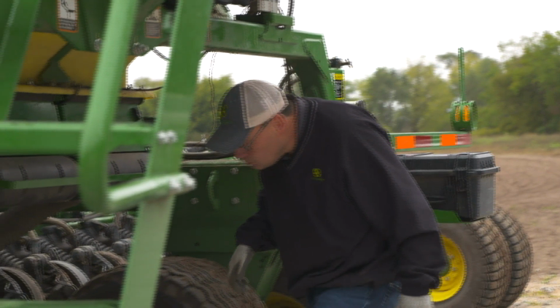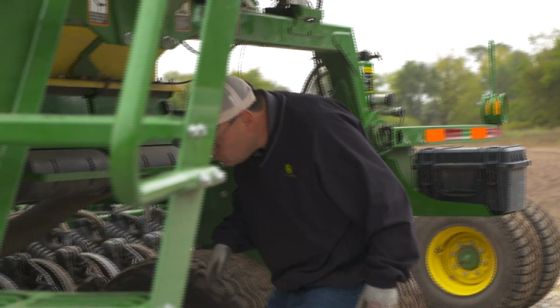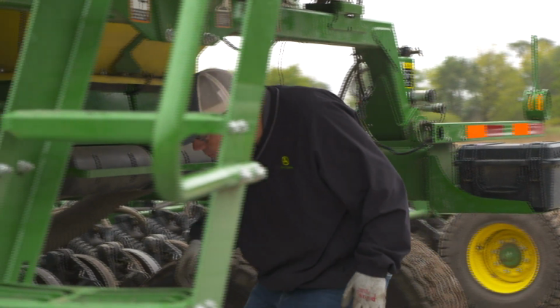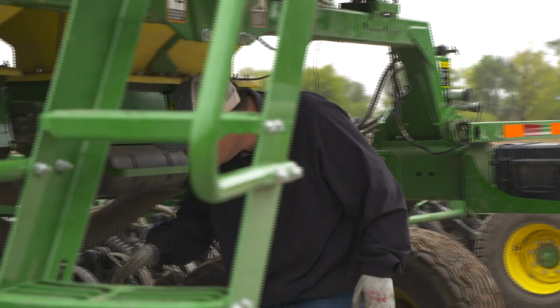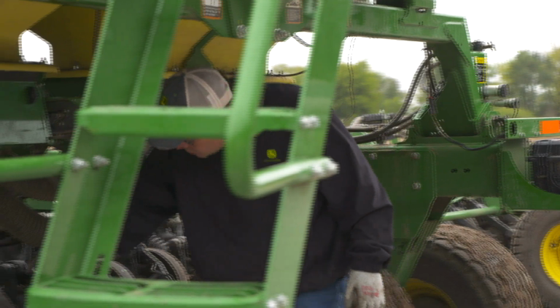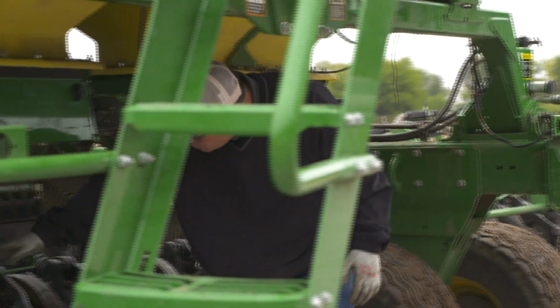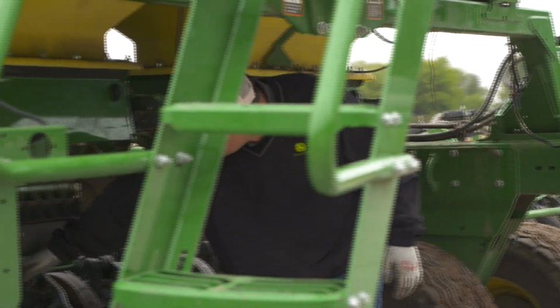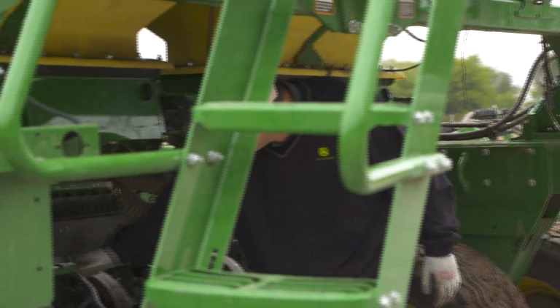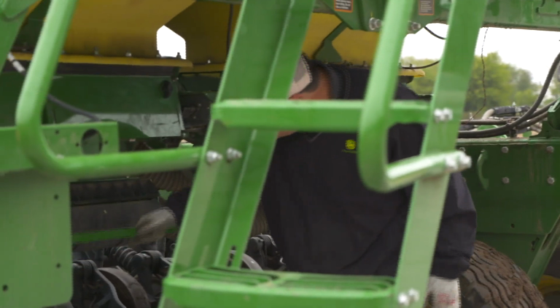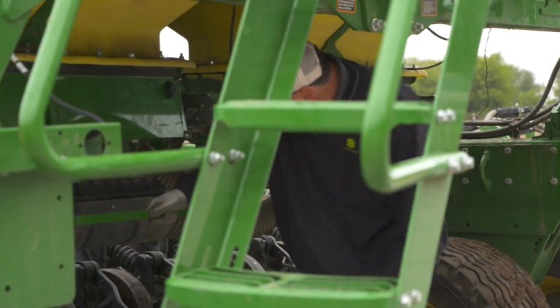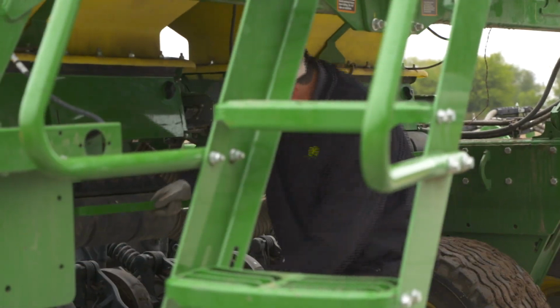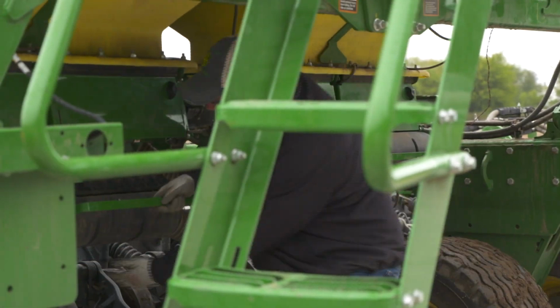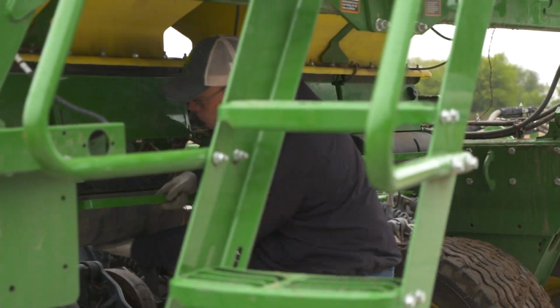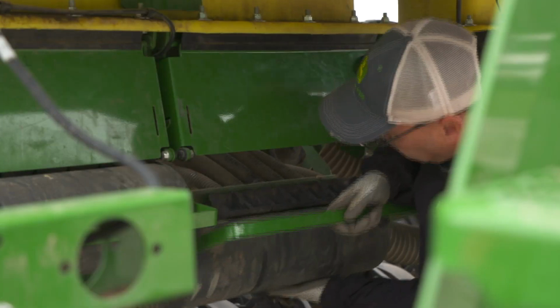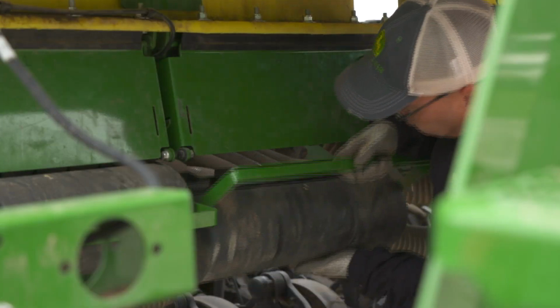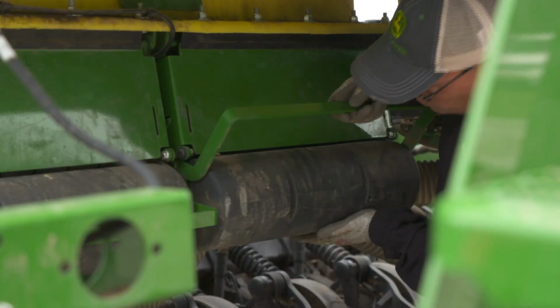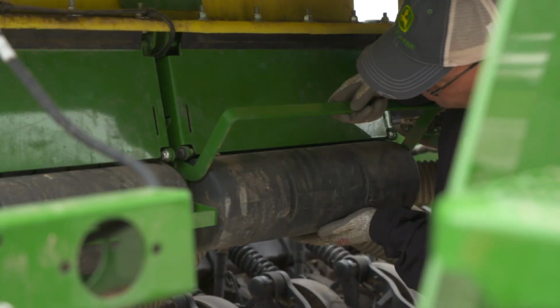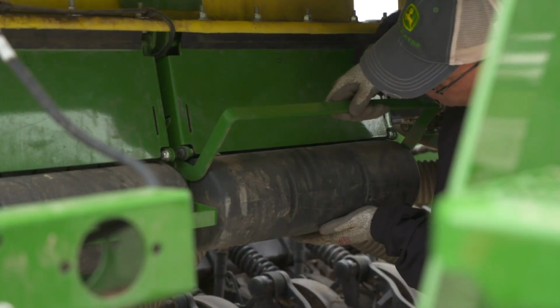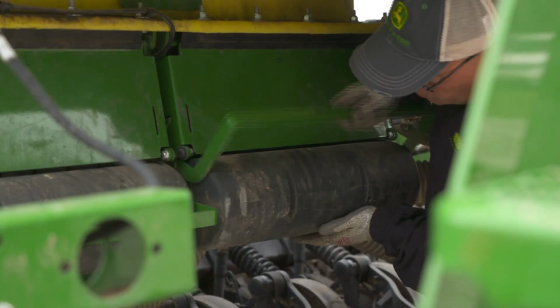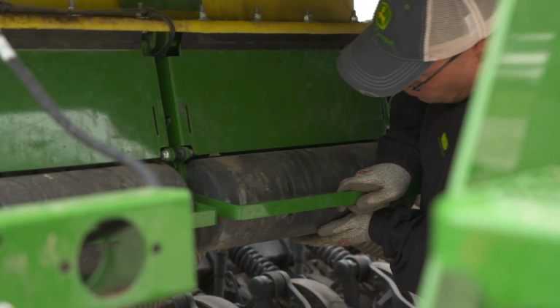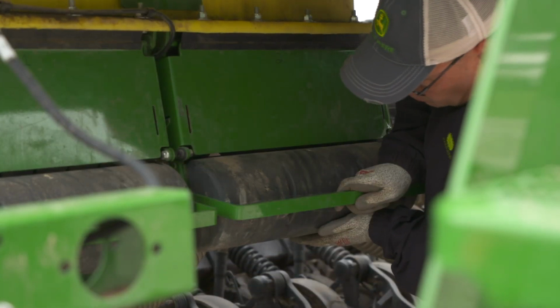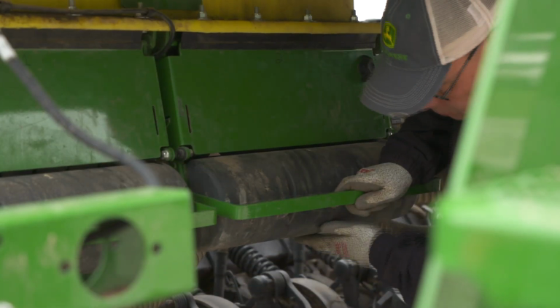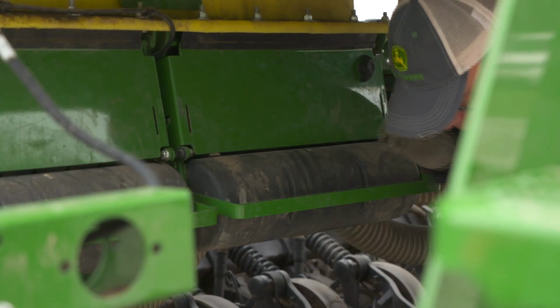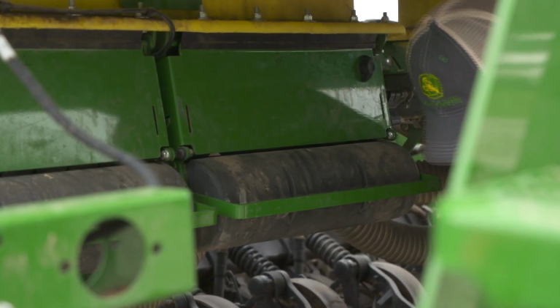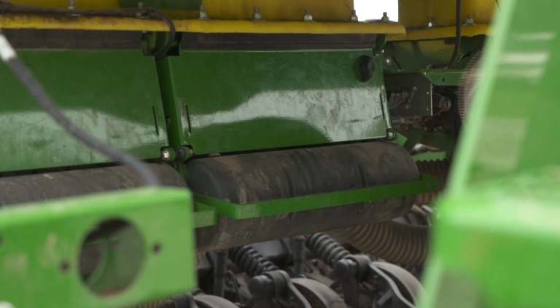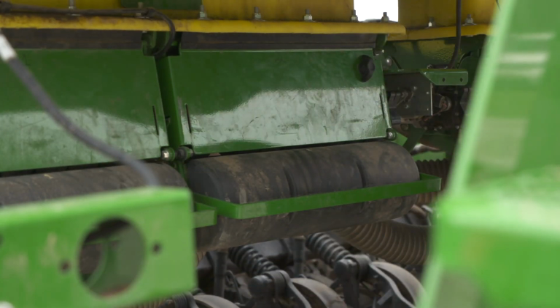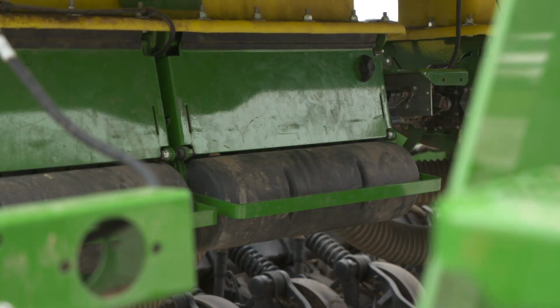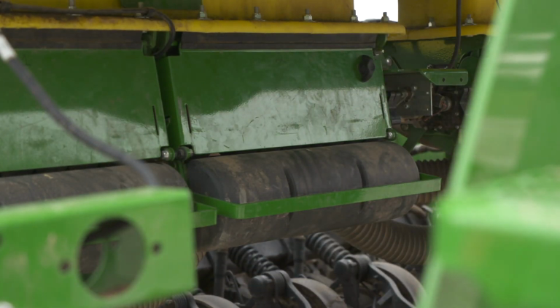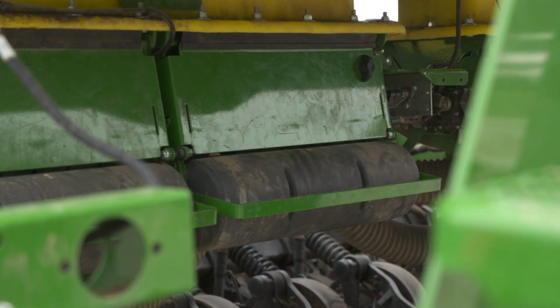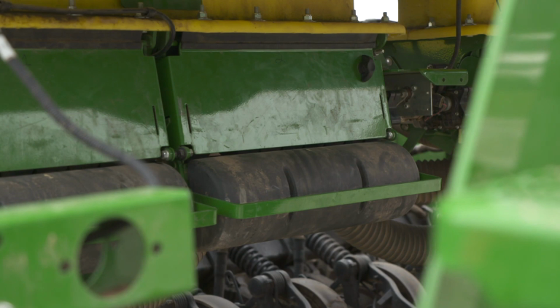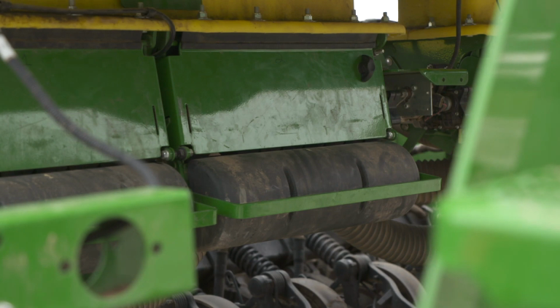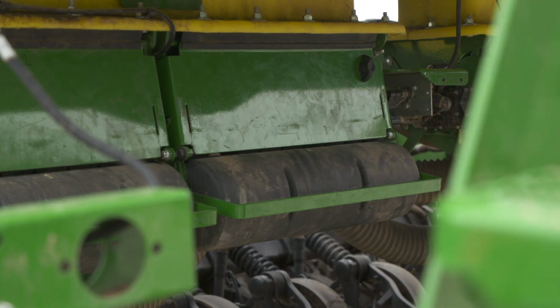Return the machinery to operating position once all meter calibrations are complete. You are now ready to start seeding.